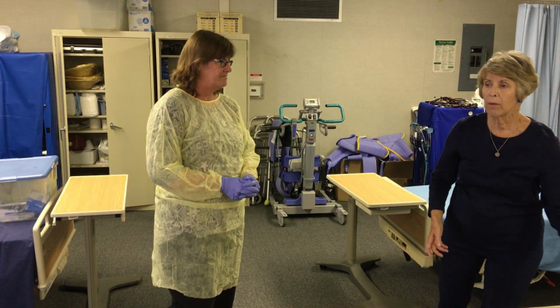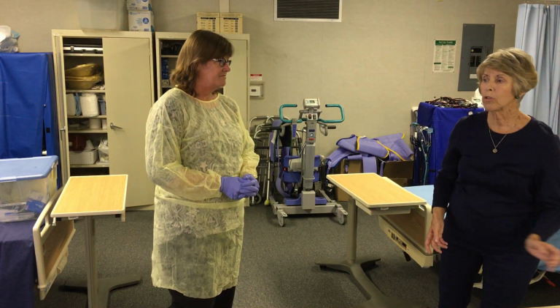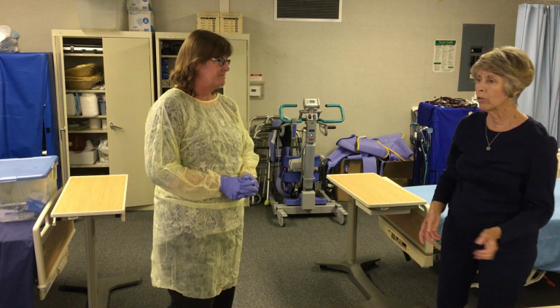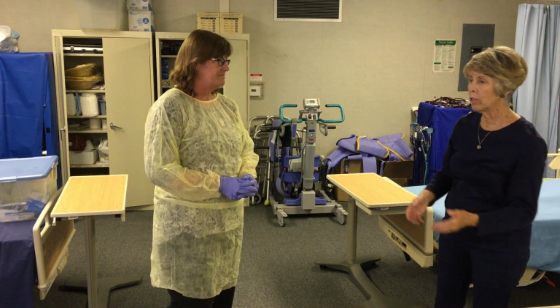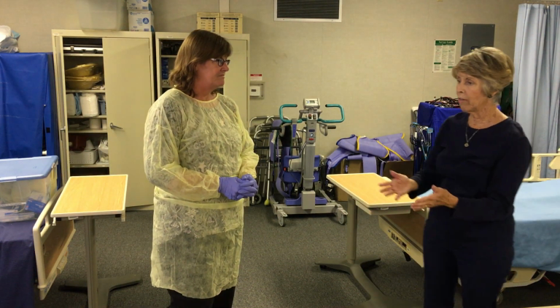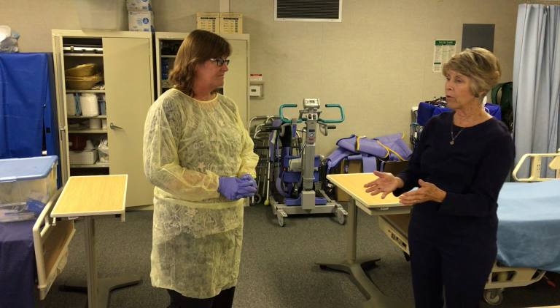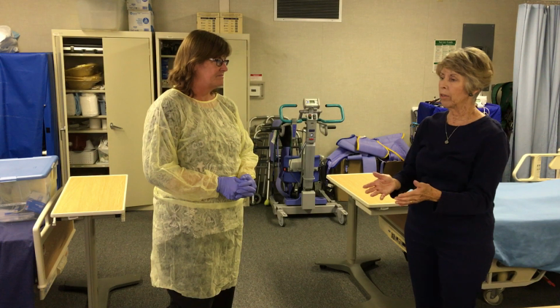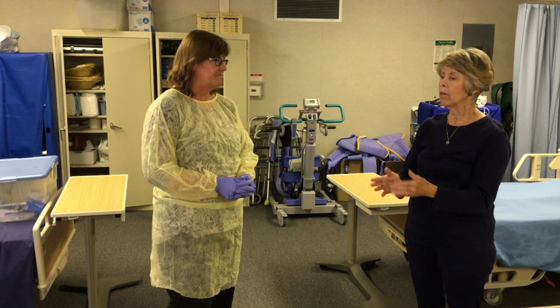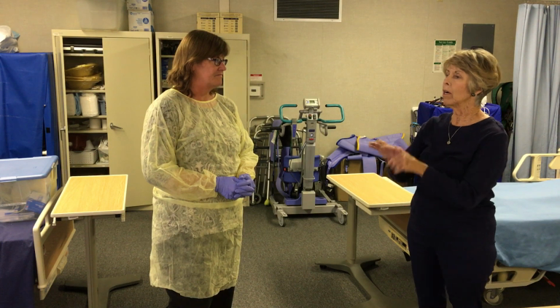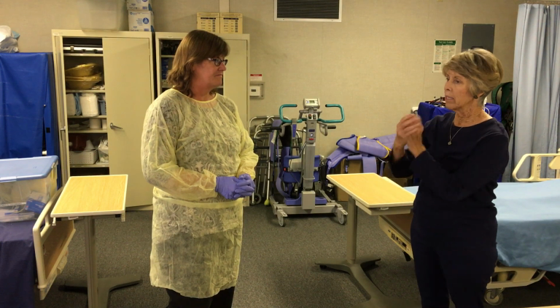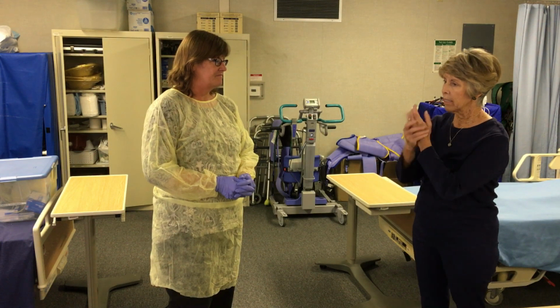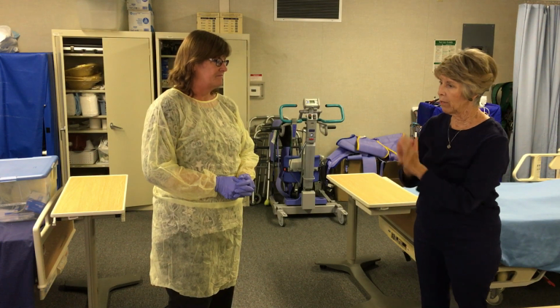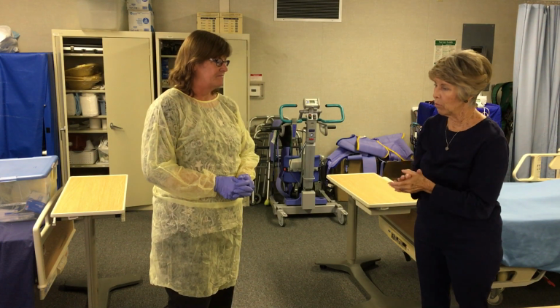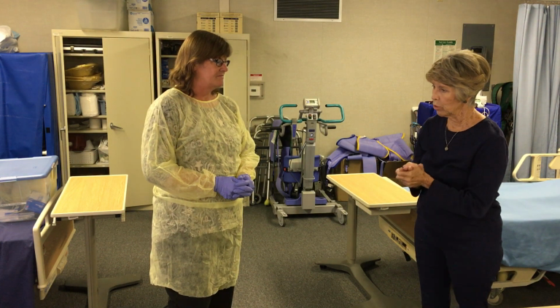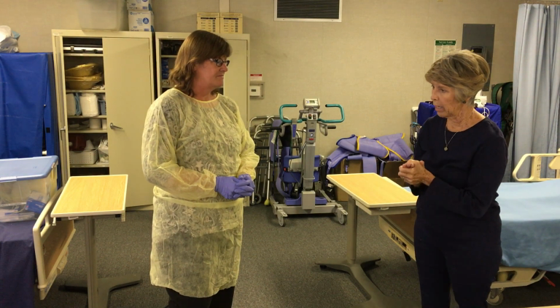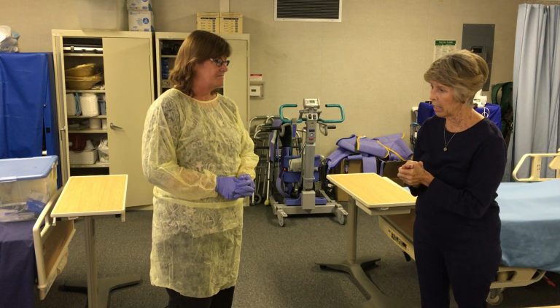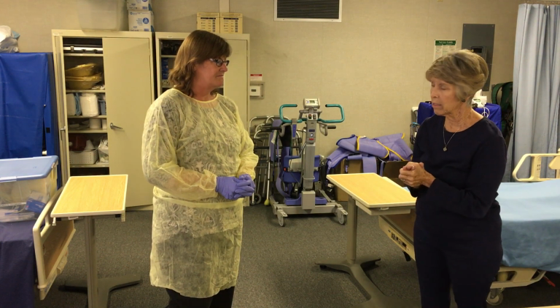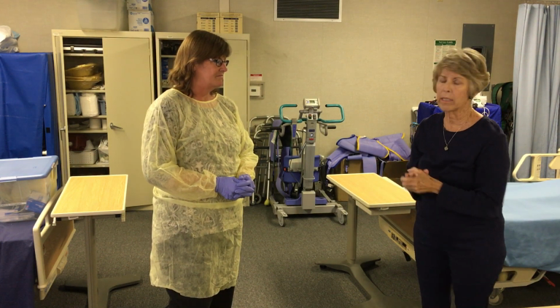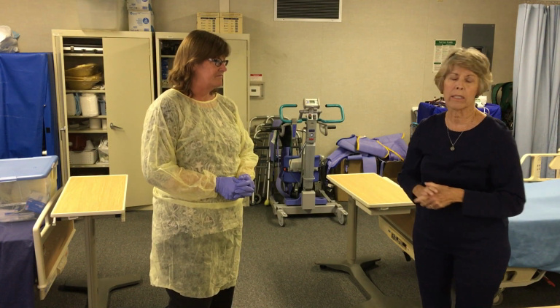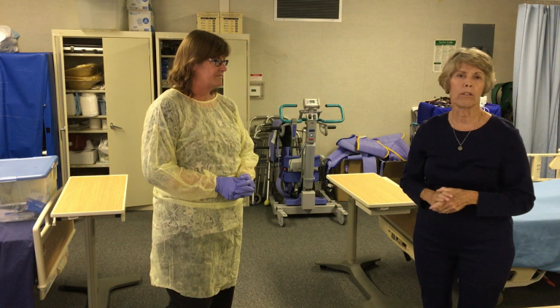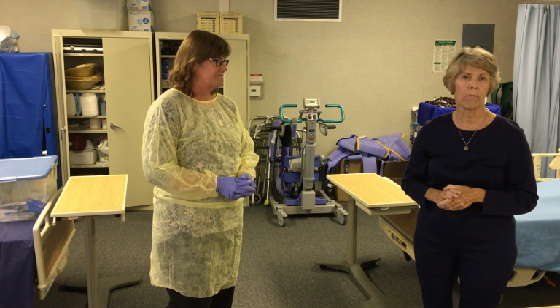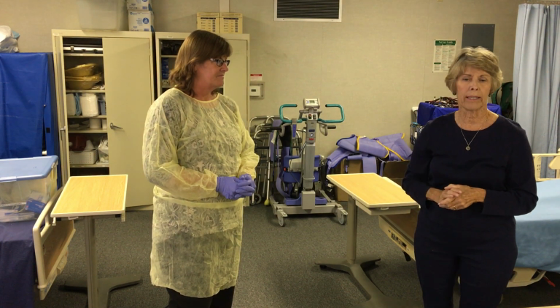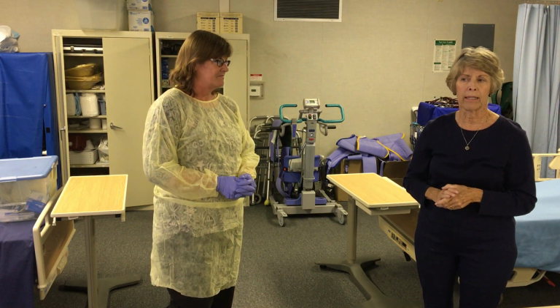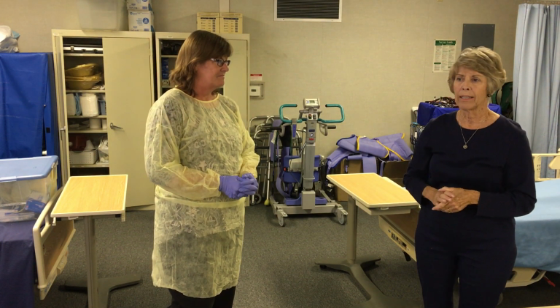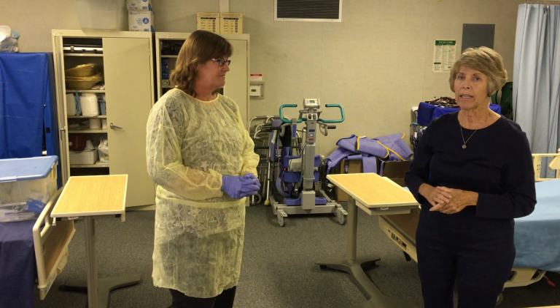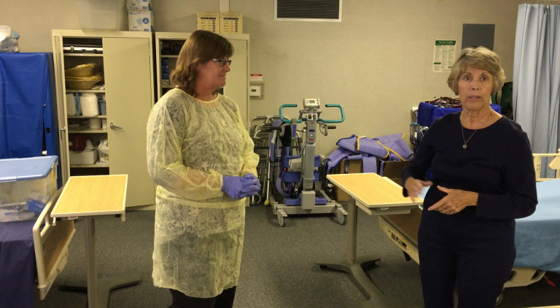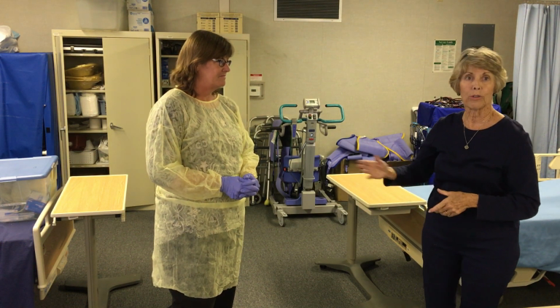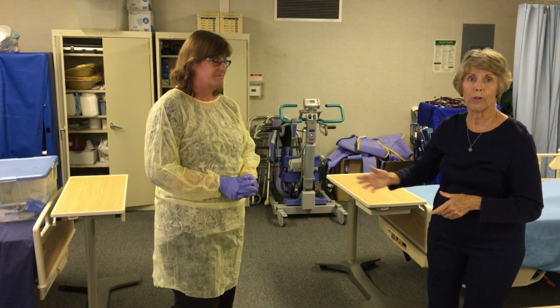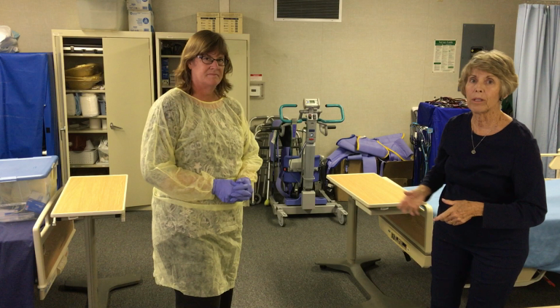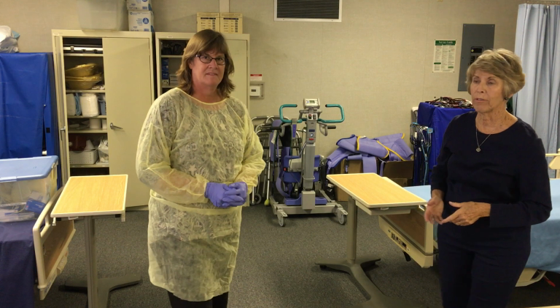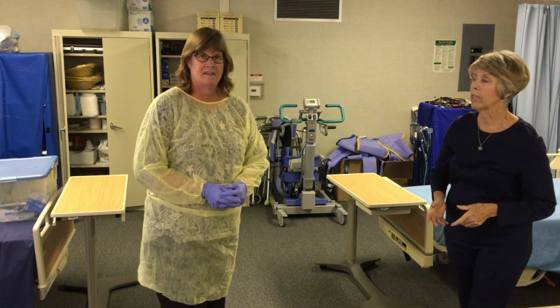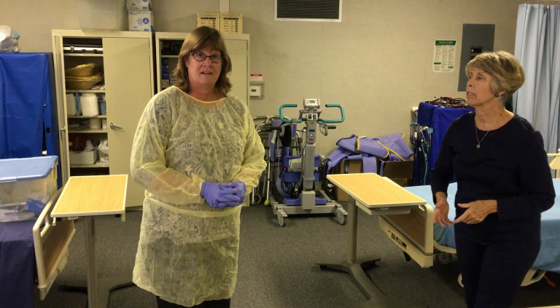I then will turn to the evaluator, state I would wash my hands, skill complete. Now Kelly will show you a different technique.